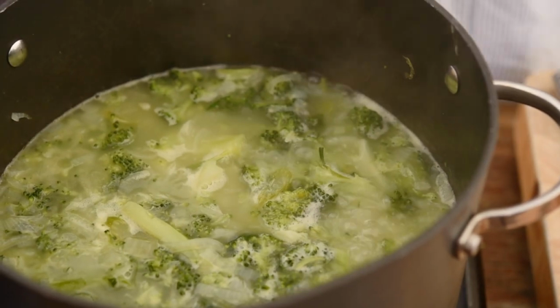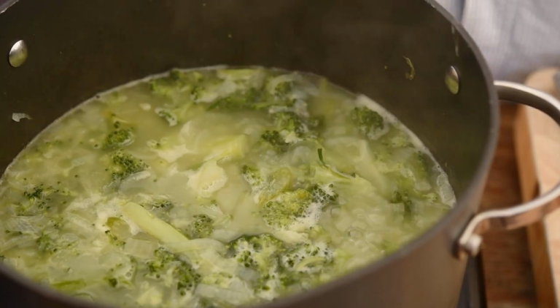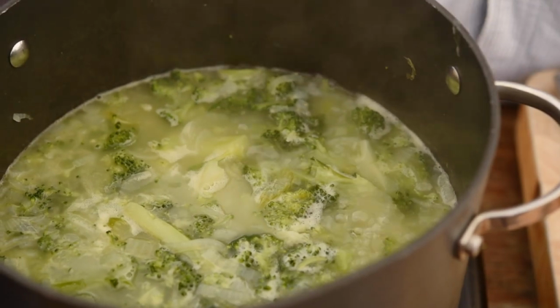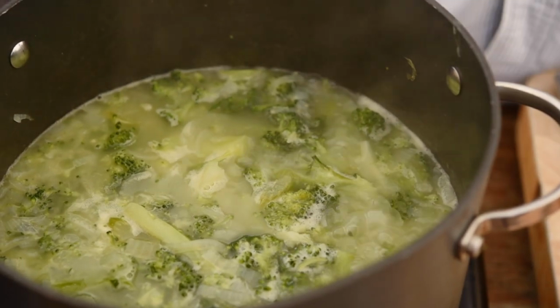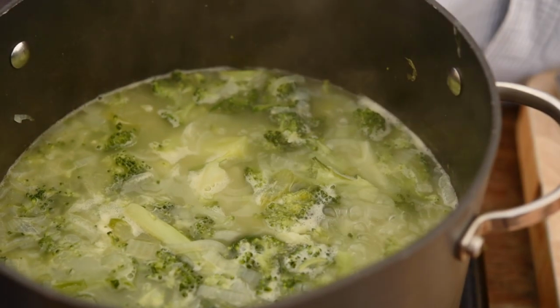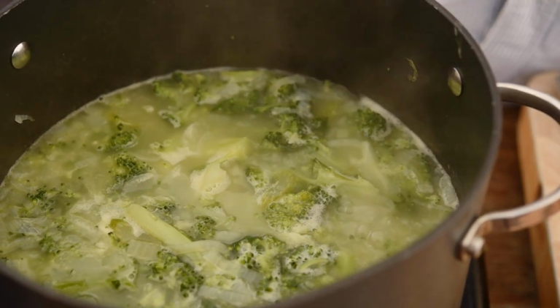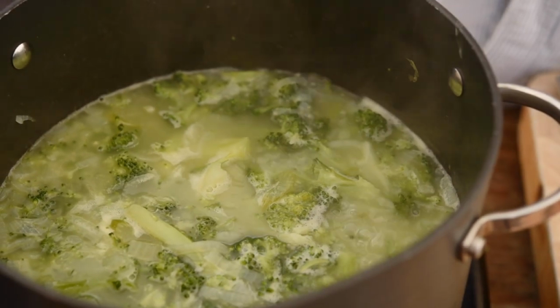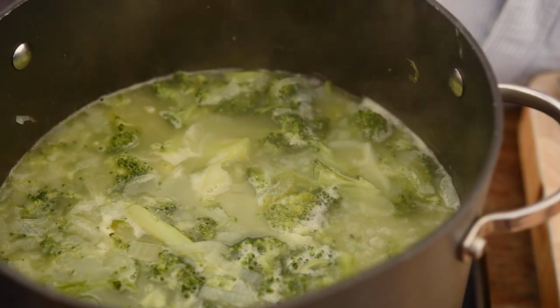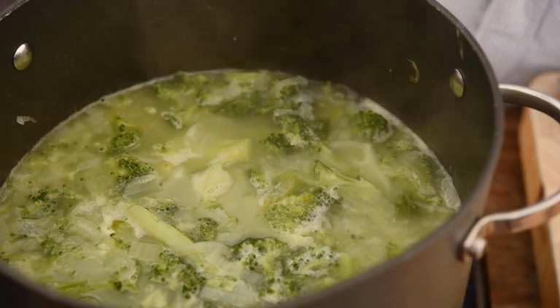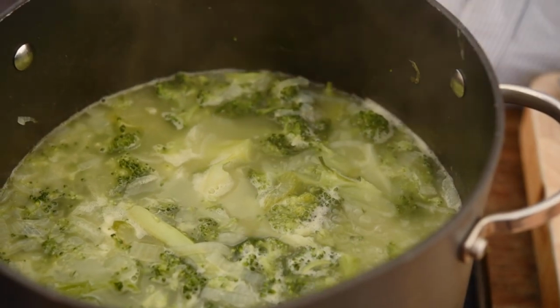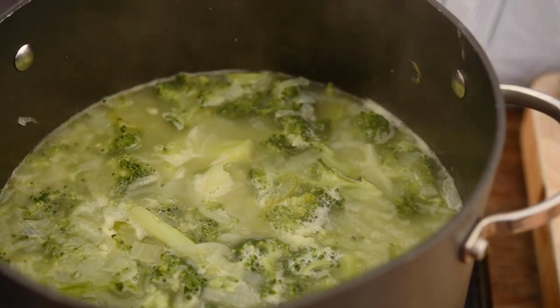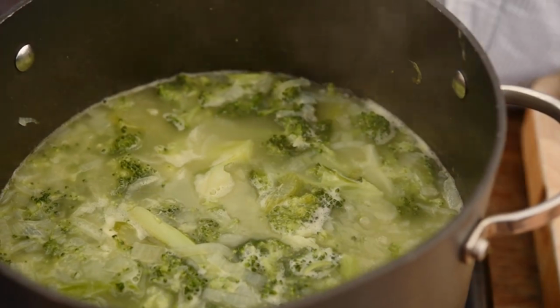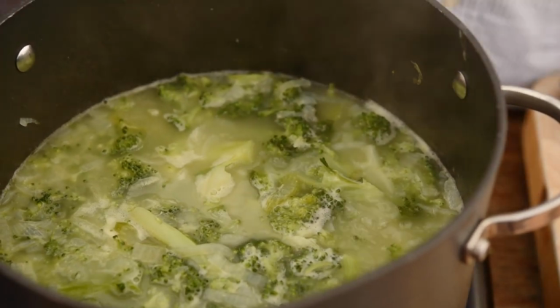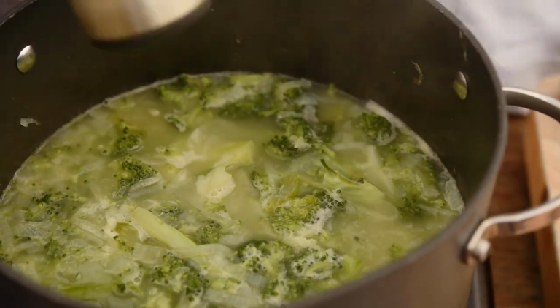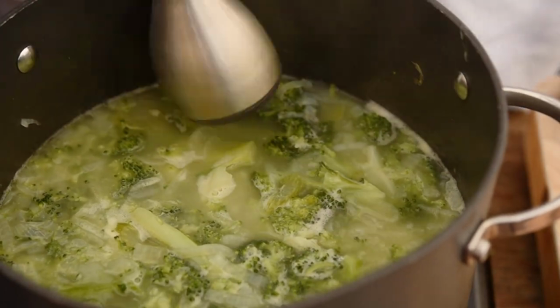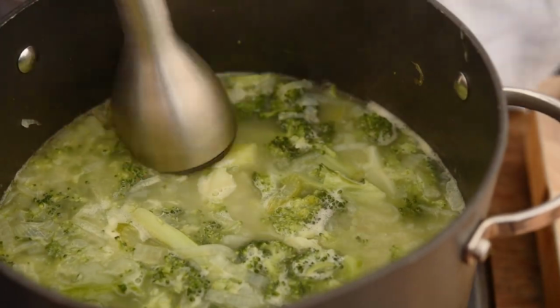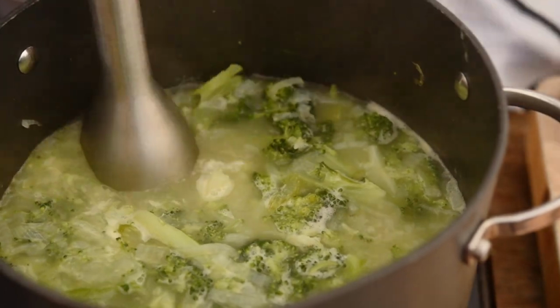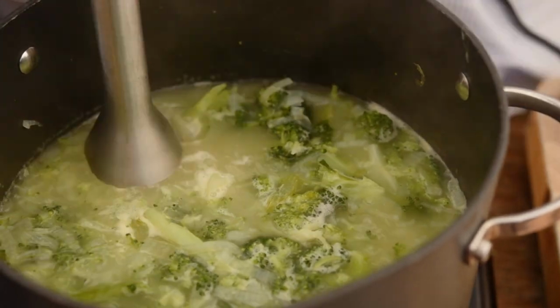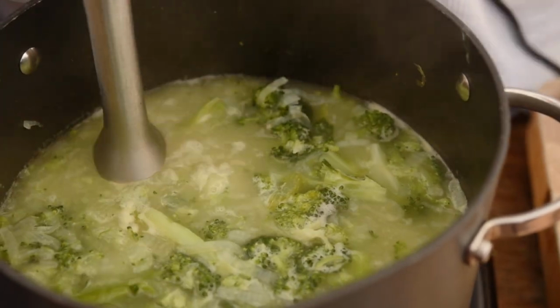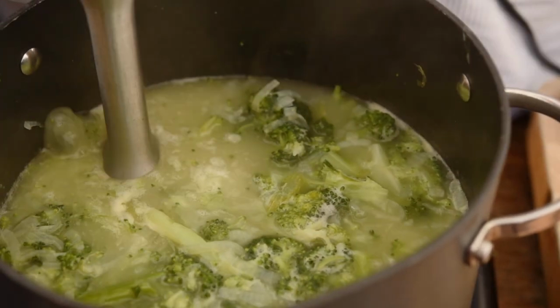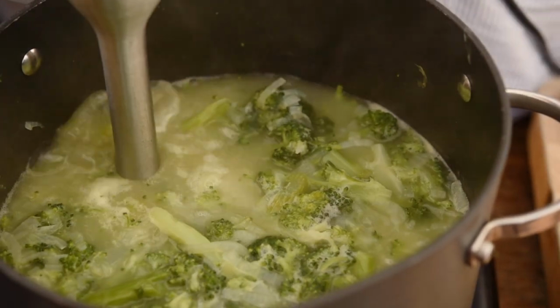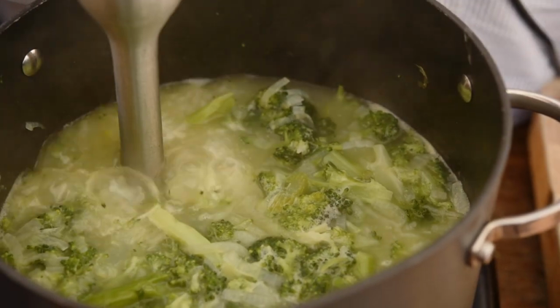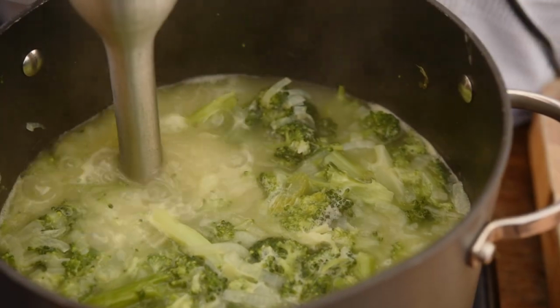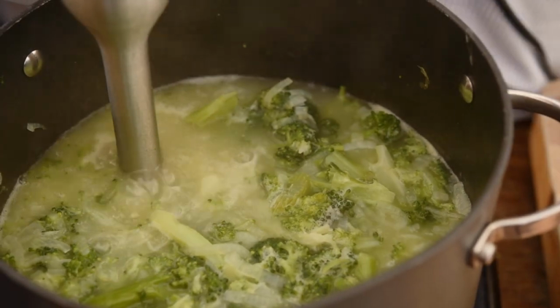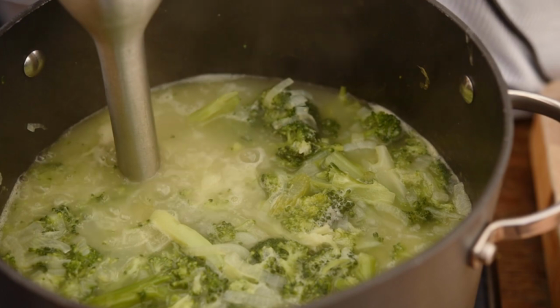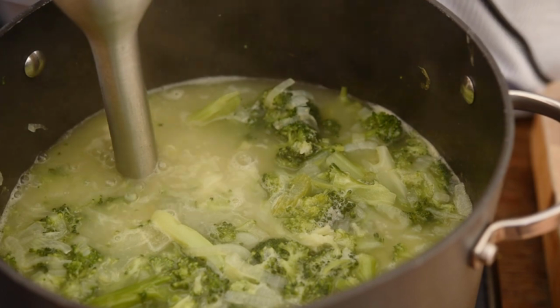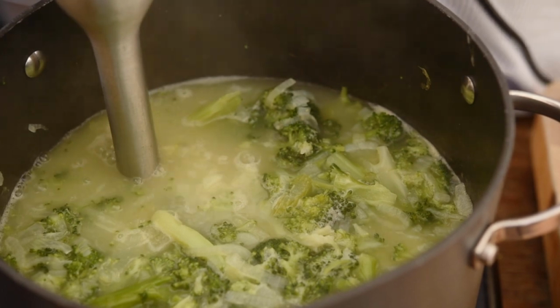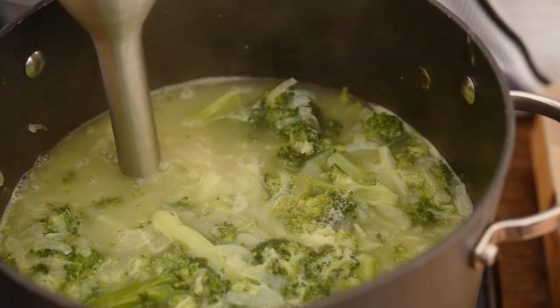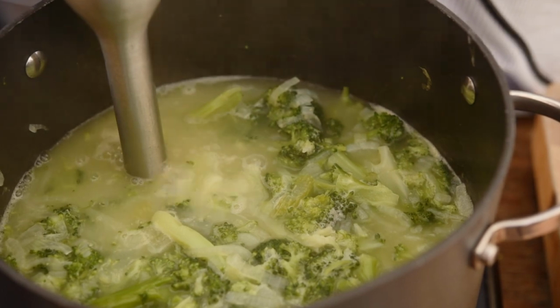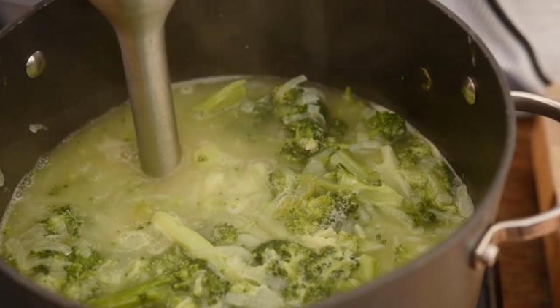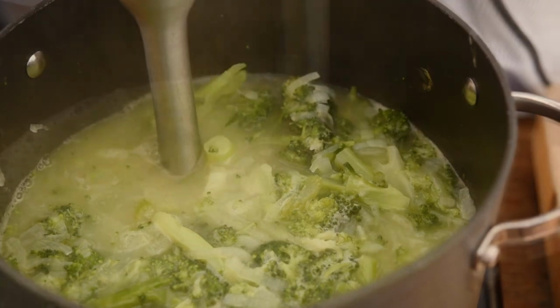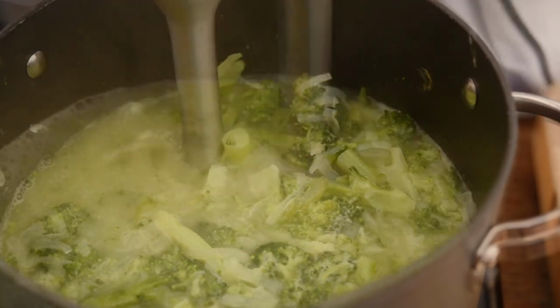That looks great, so let's grab the hand blender and start blitzing this into a soup.